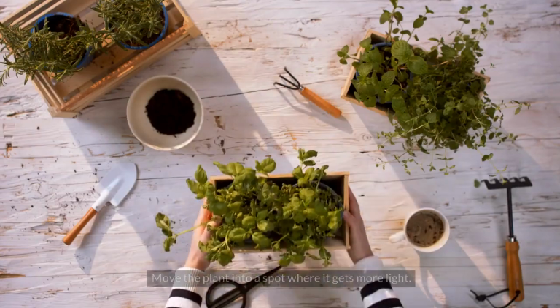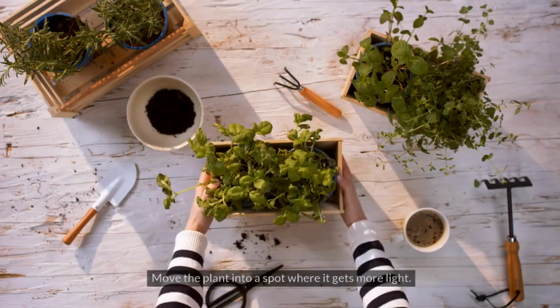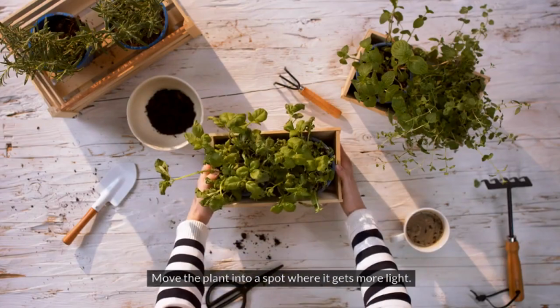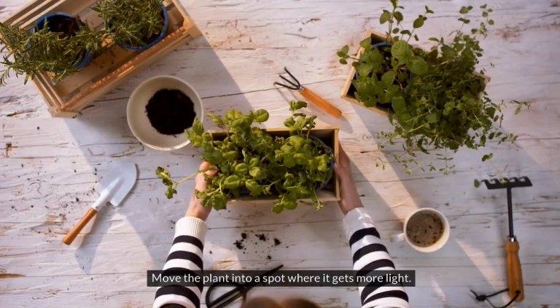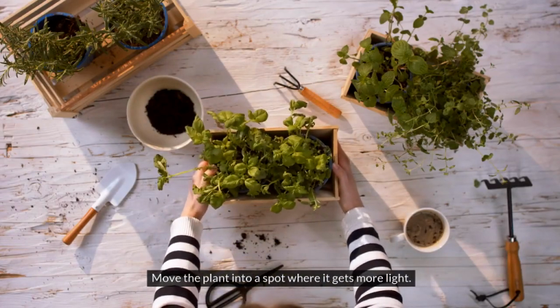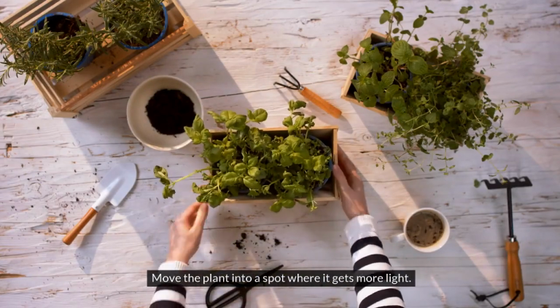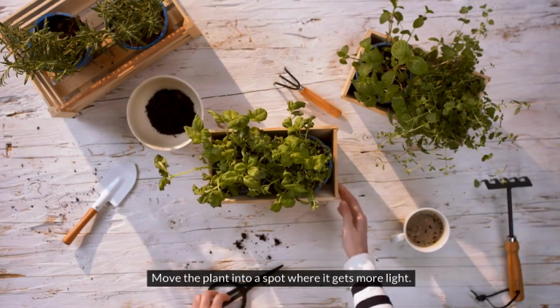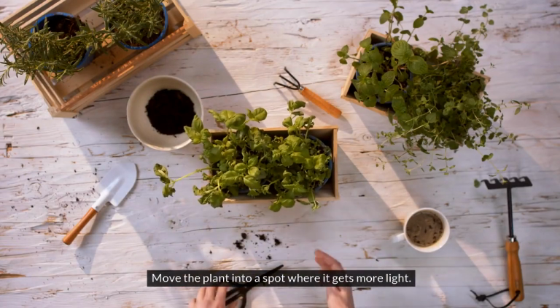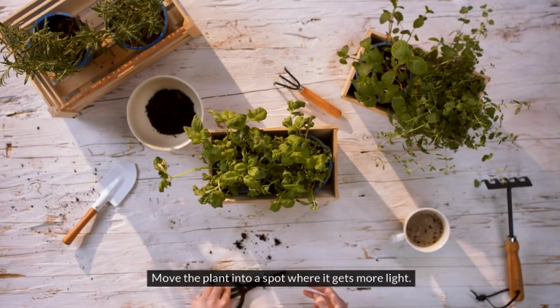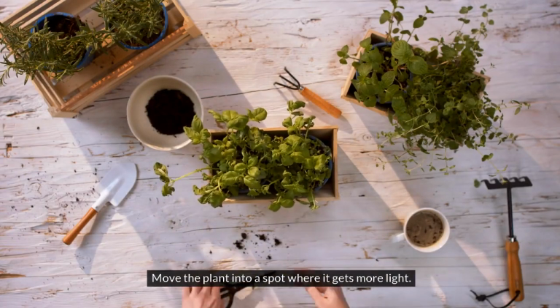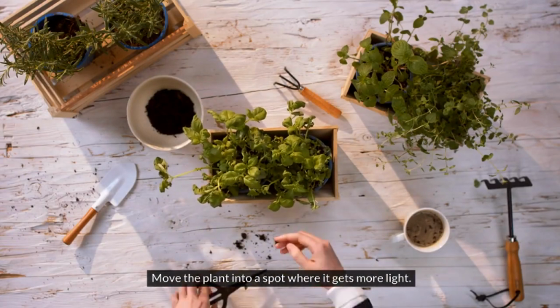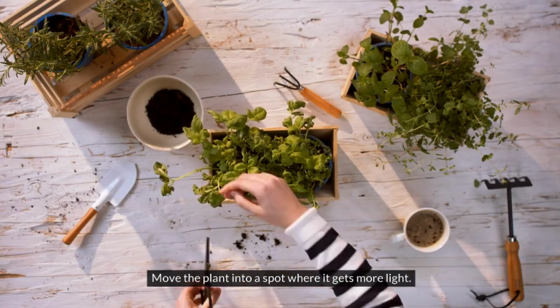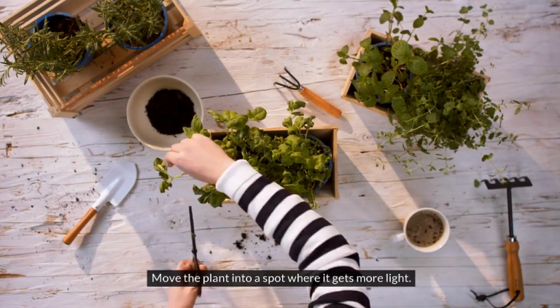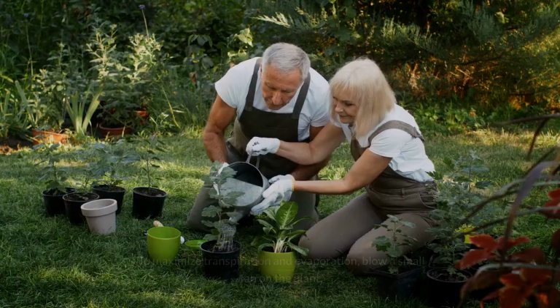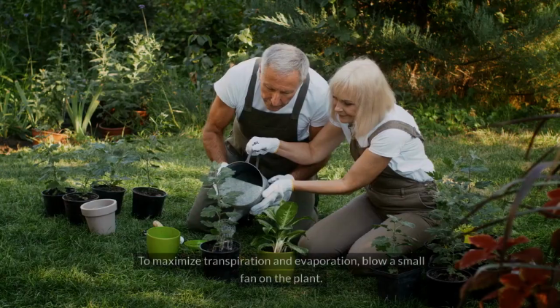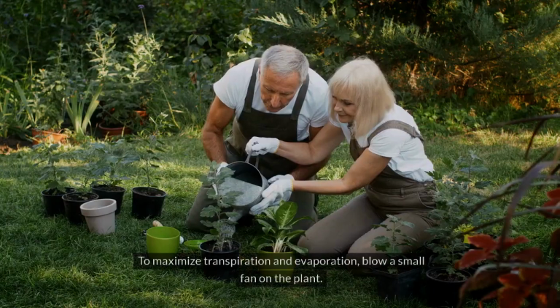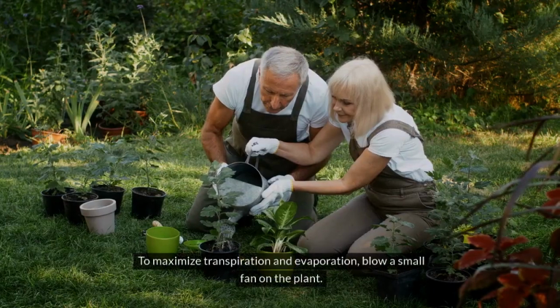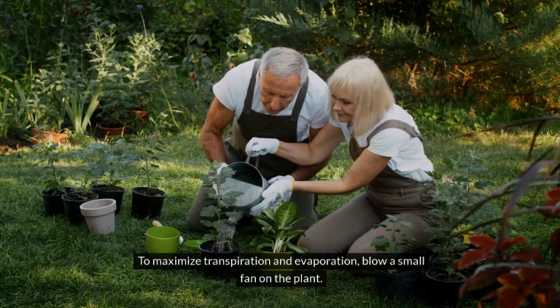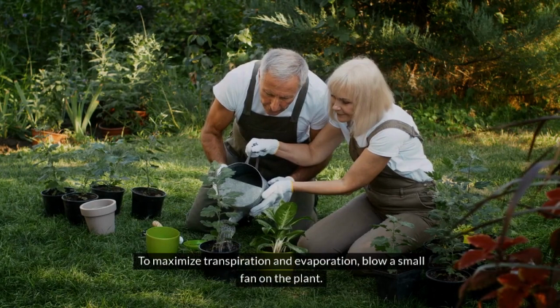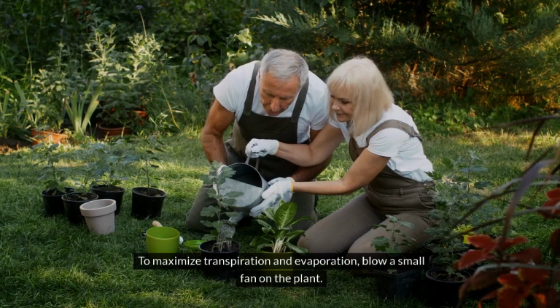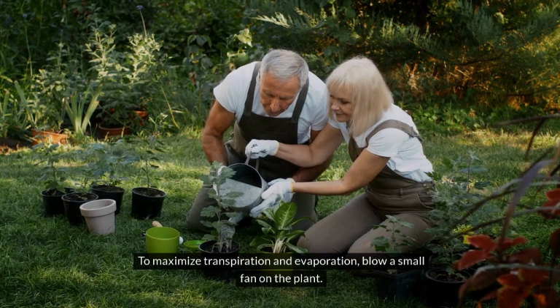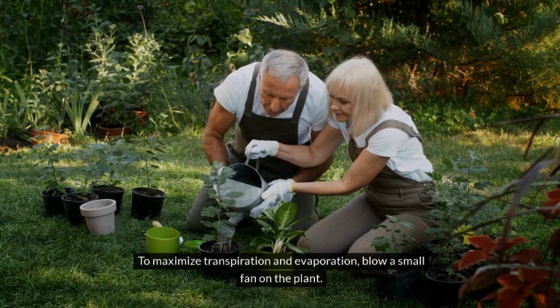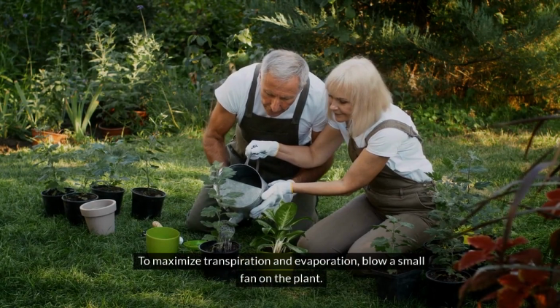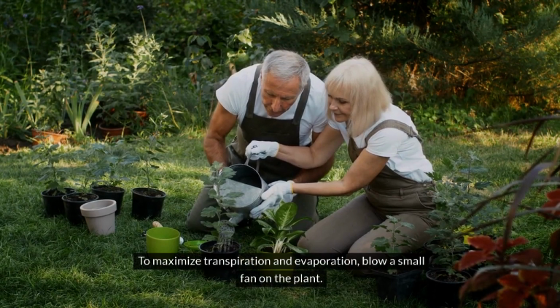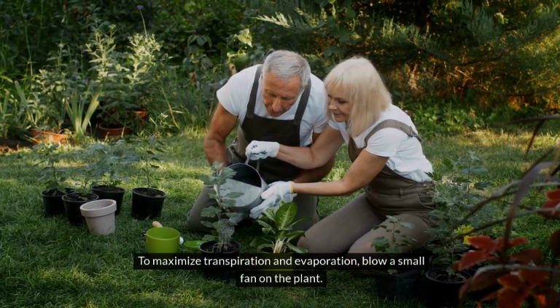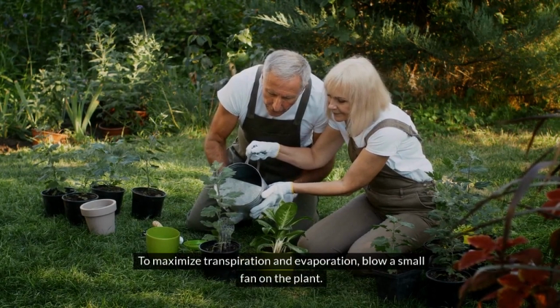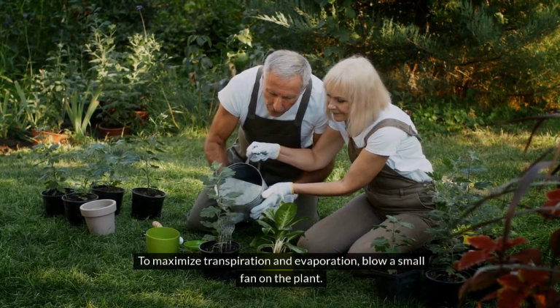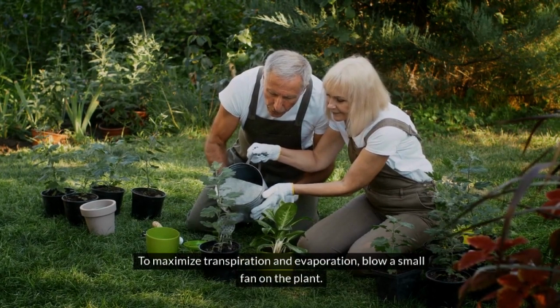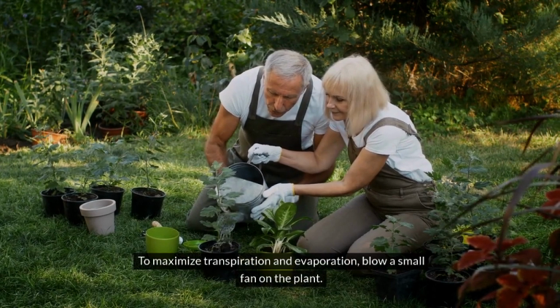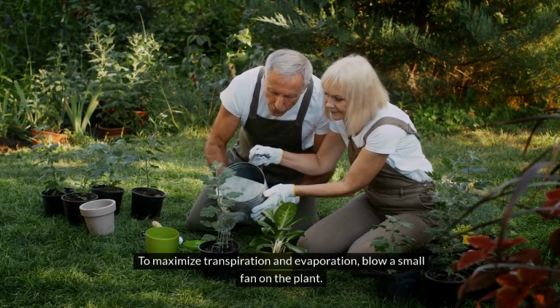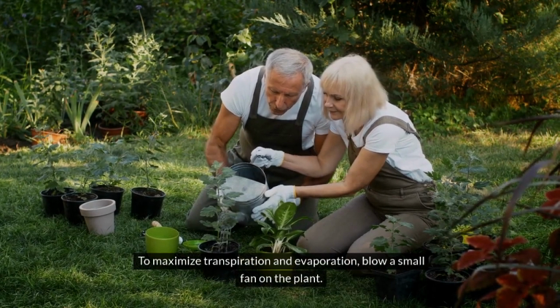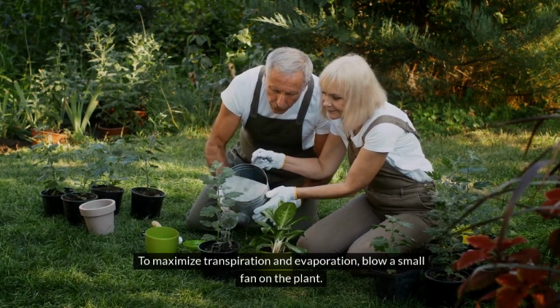Move the plant into a spot where it gets more light. To maximize transpiration and evaporation, blow a small fan on the plant.